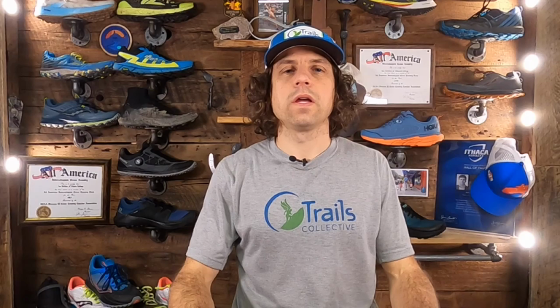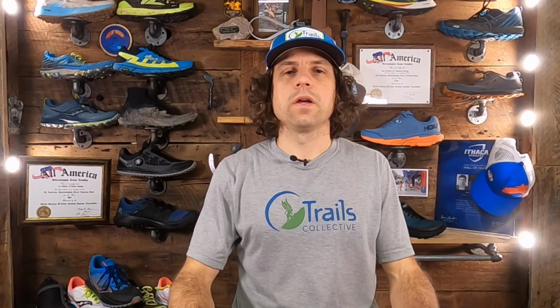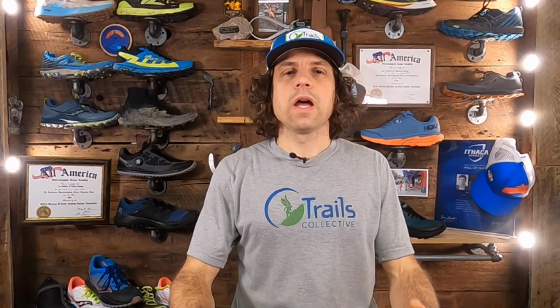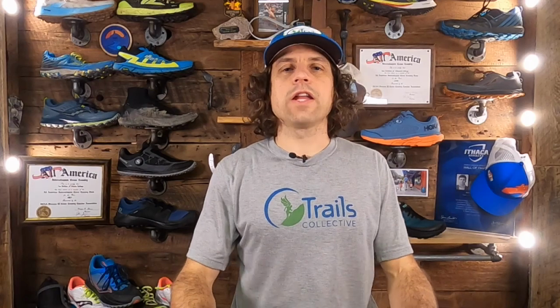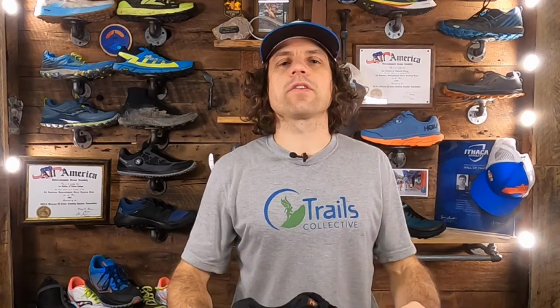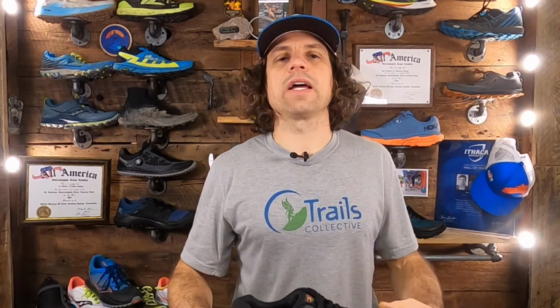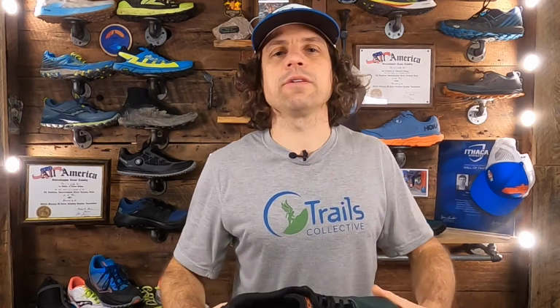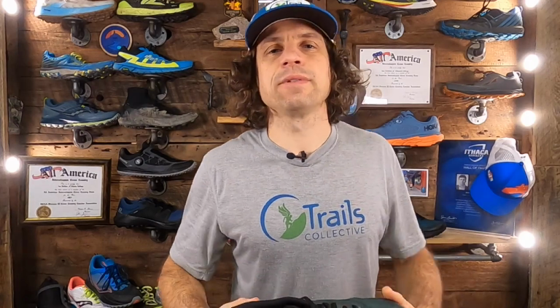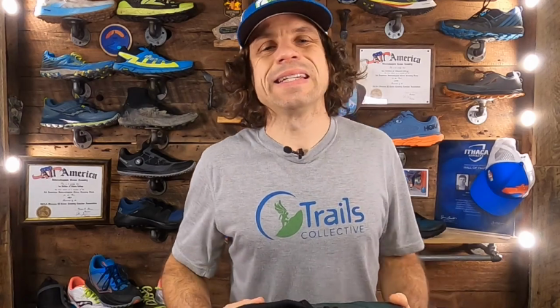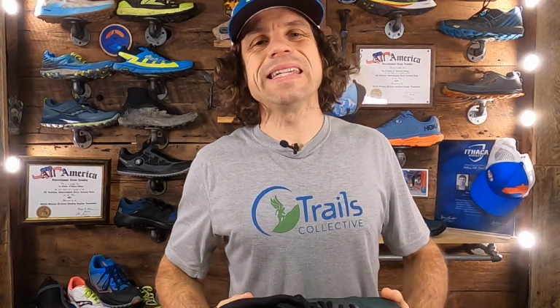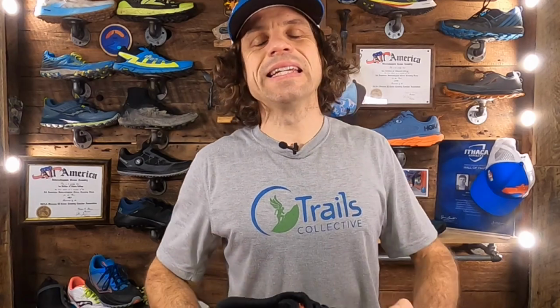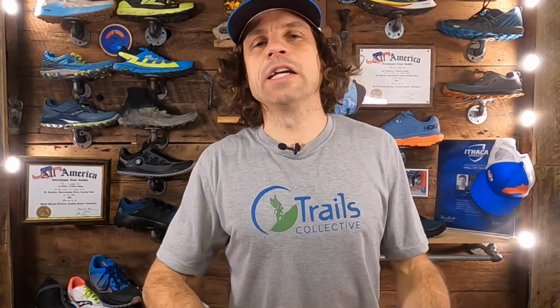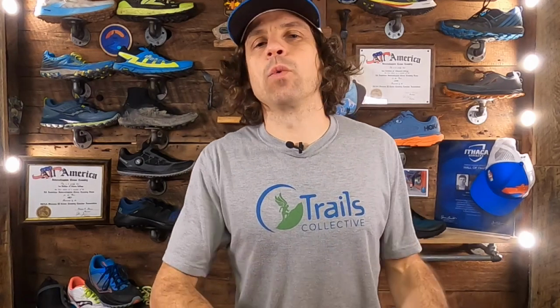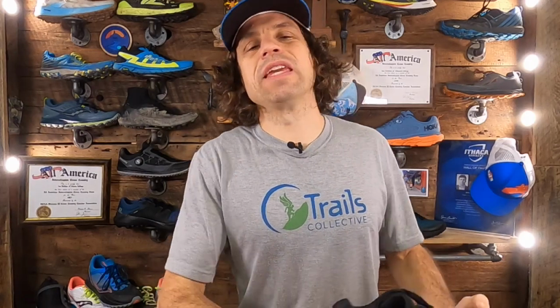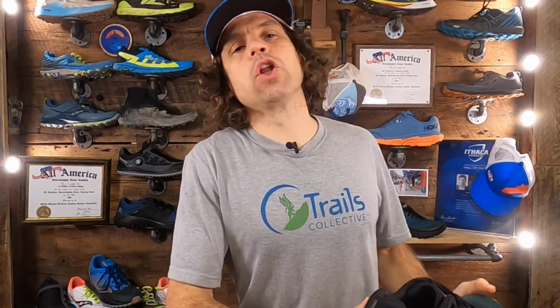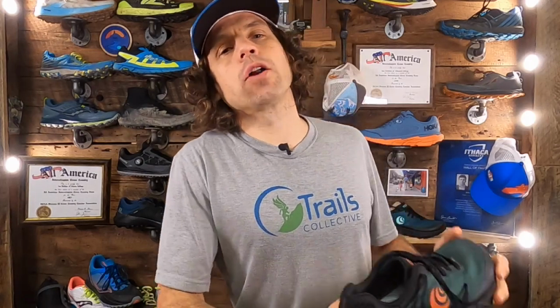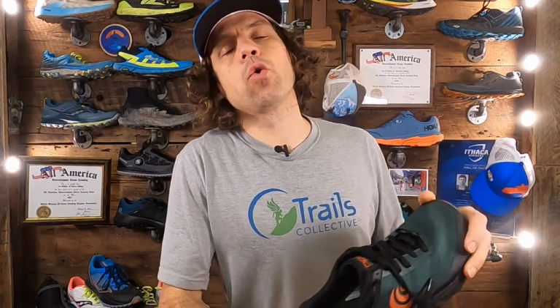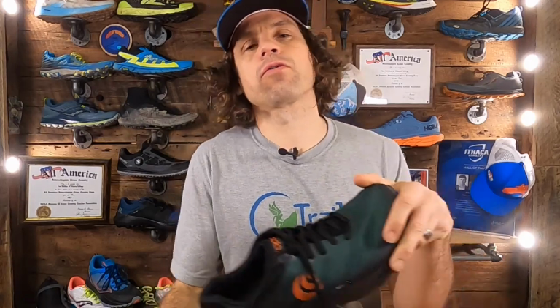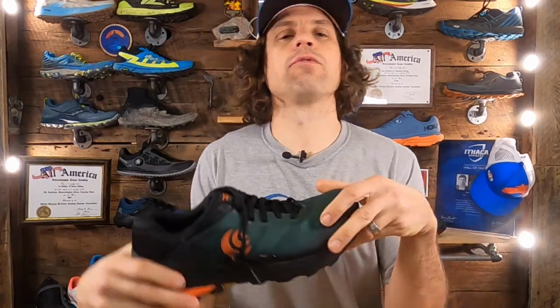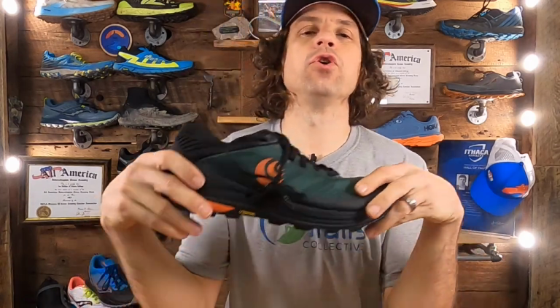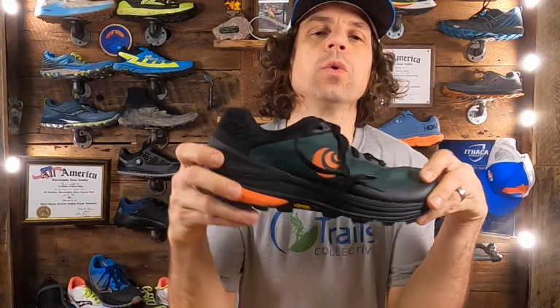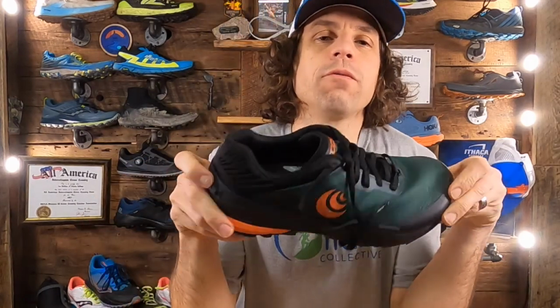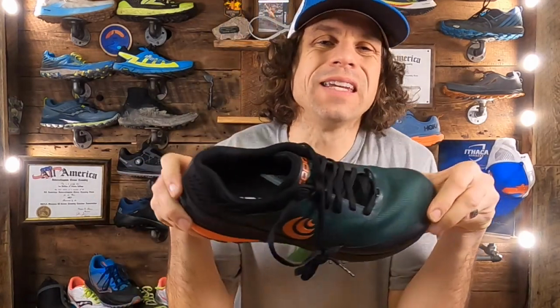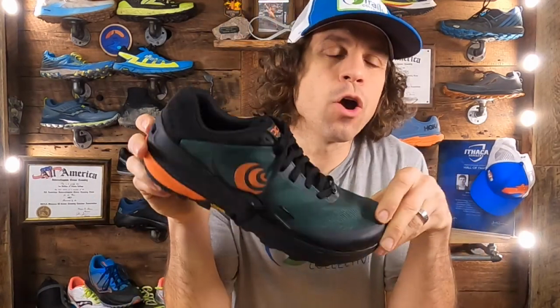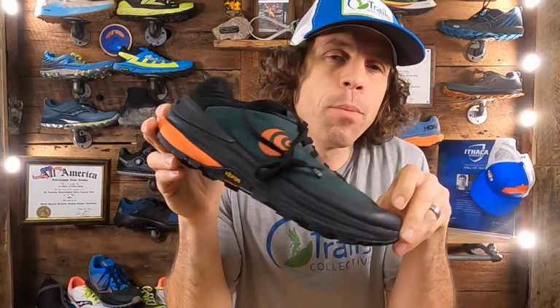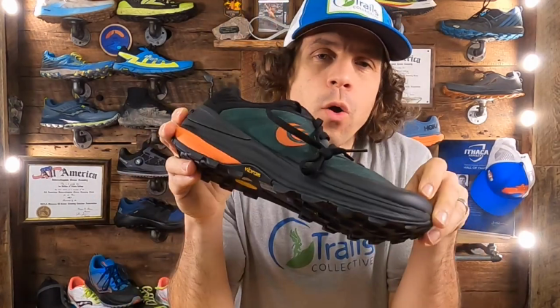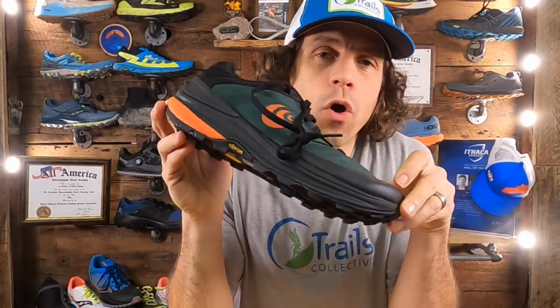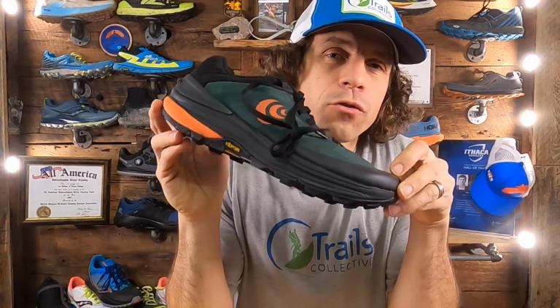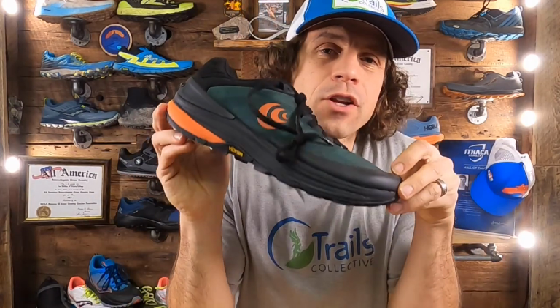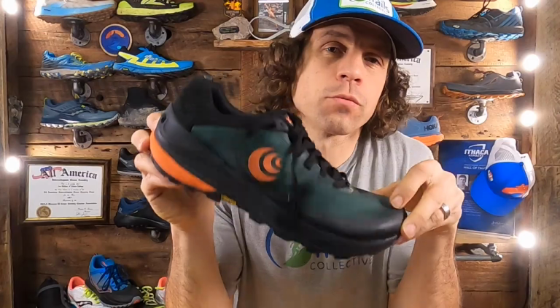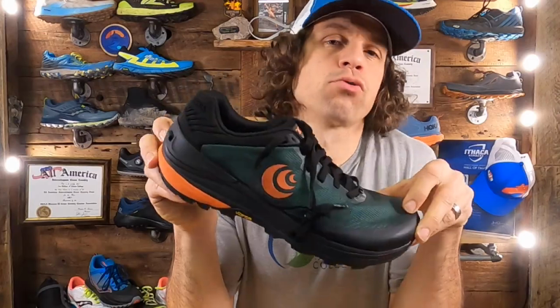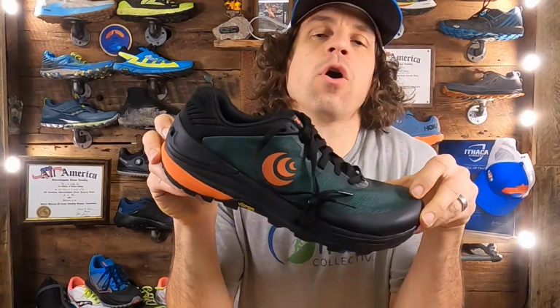Hey Trails Collective, Ian here with the long course review of the Toppo UltraVenture Pro.